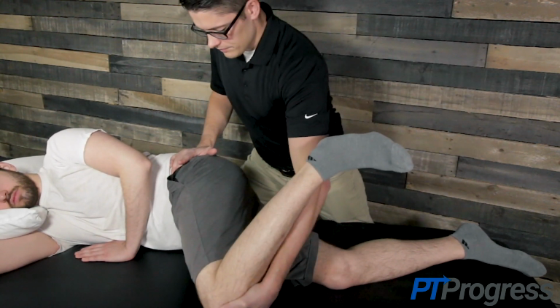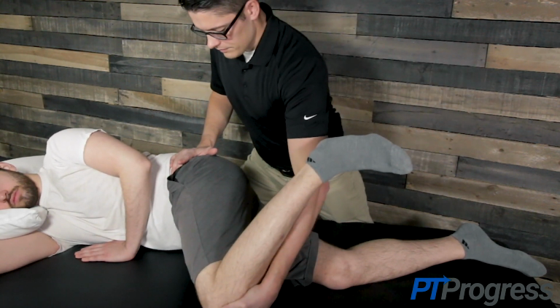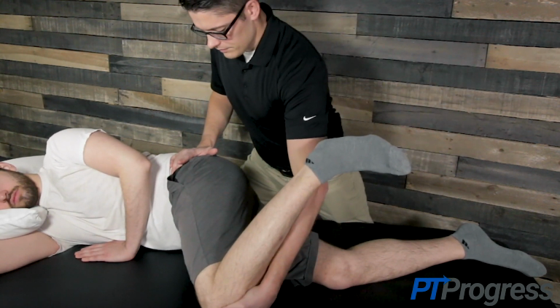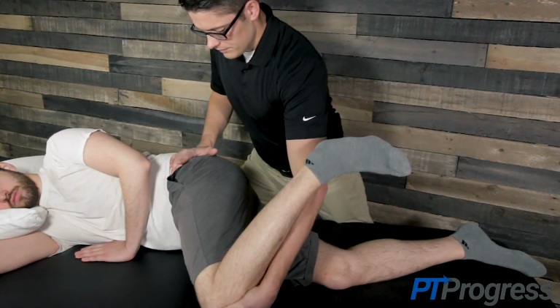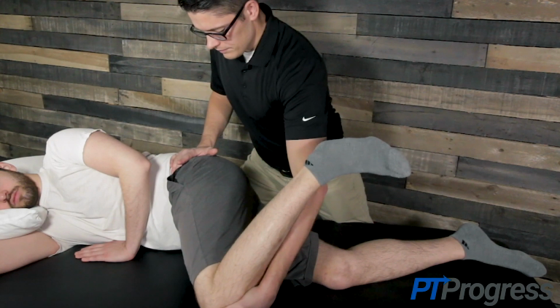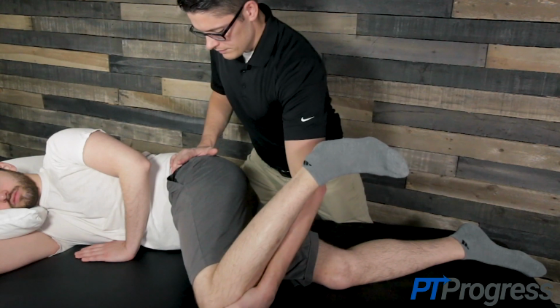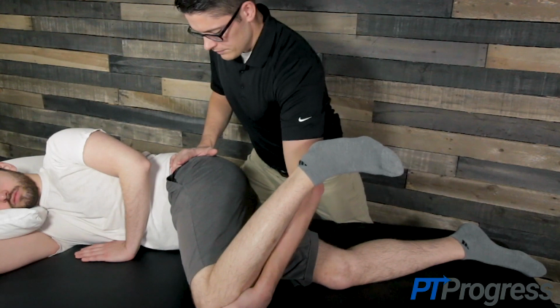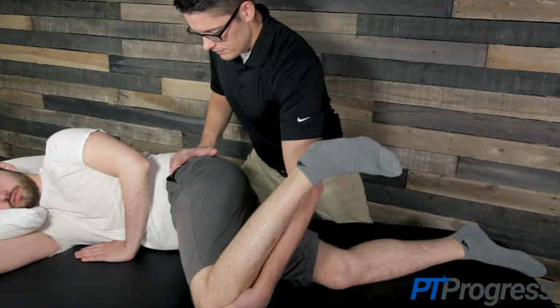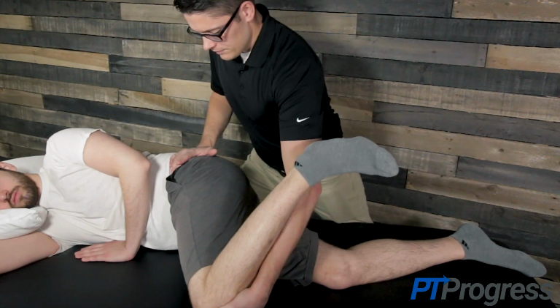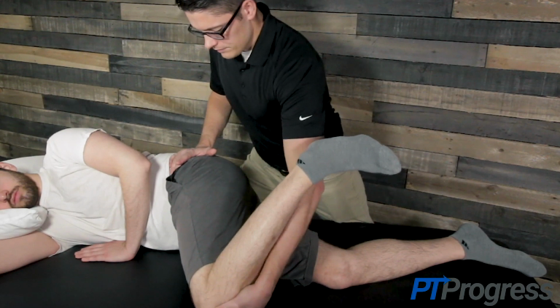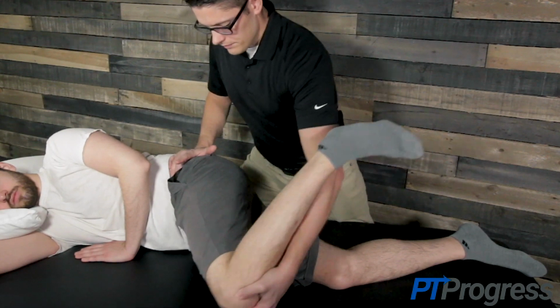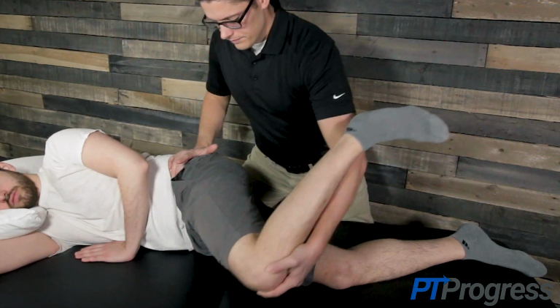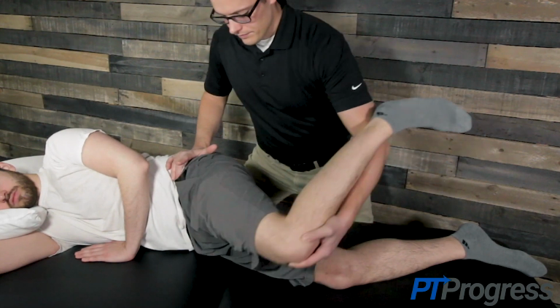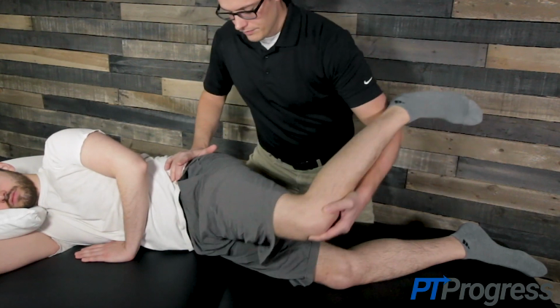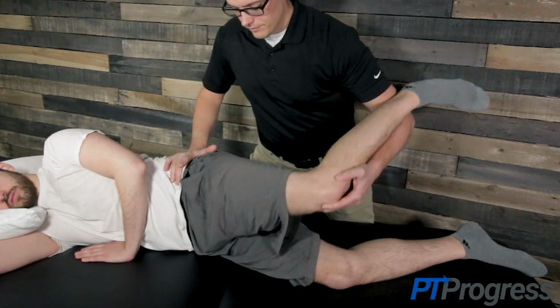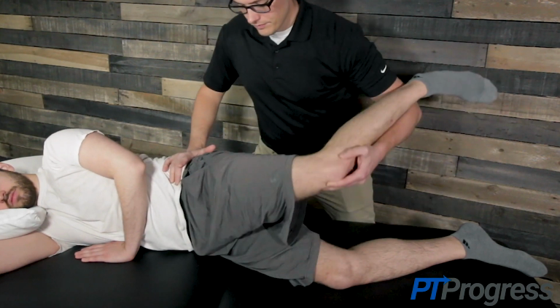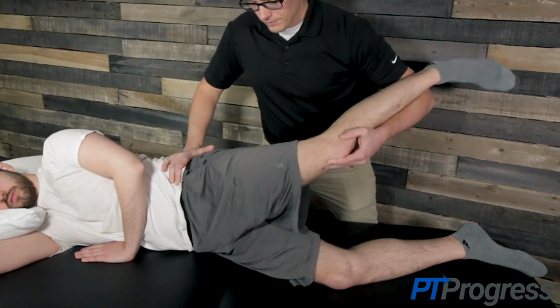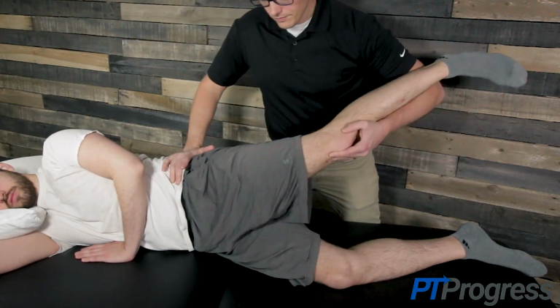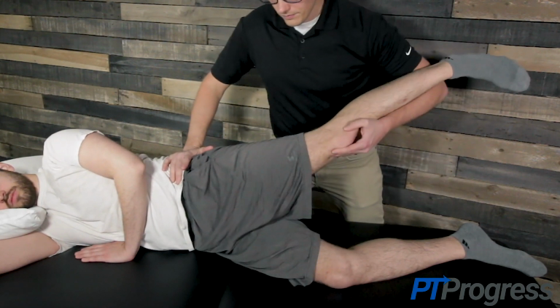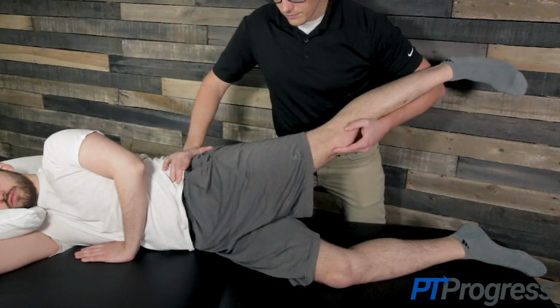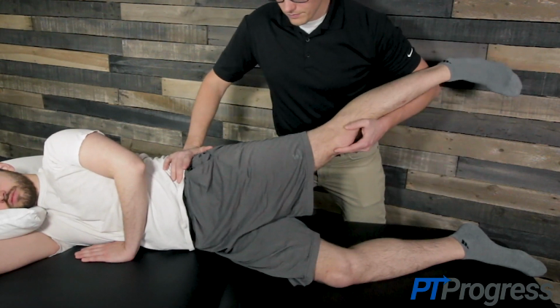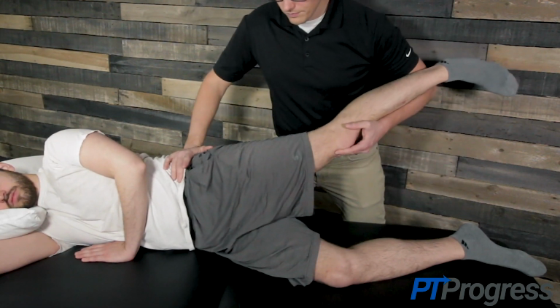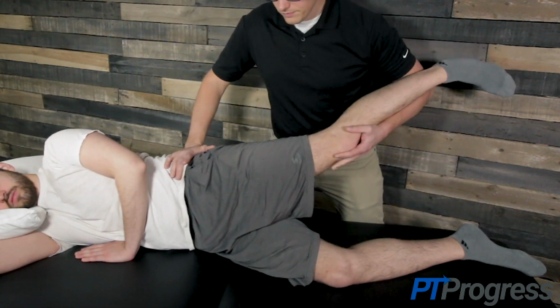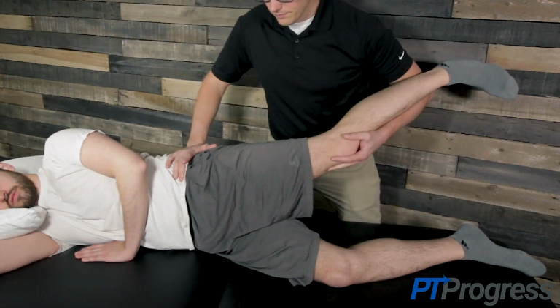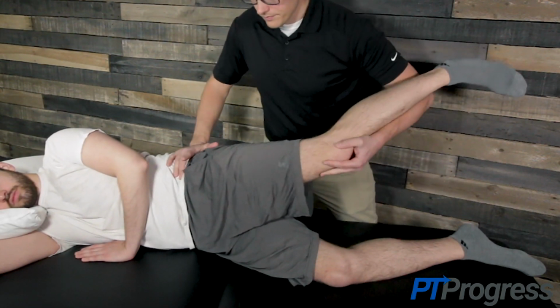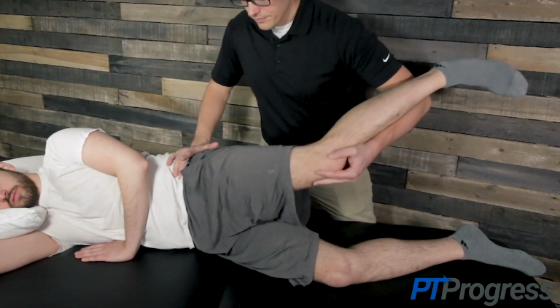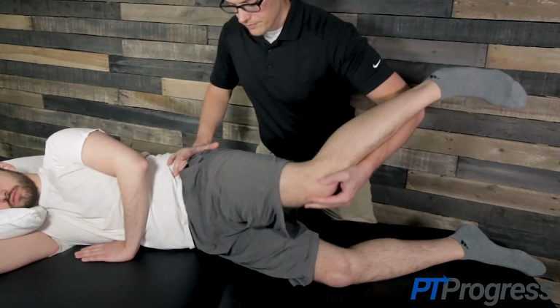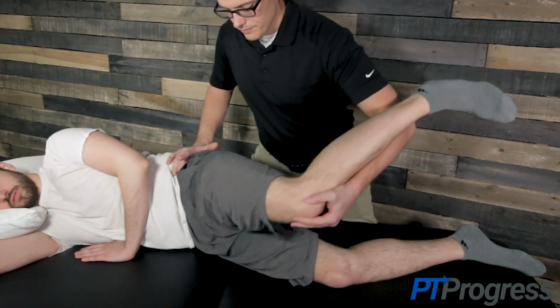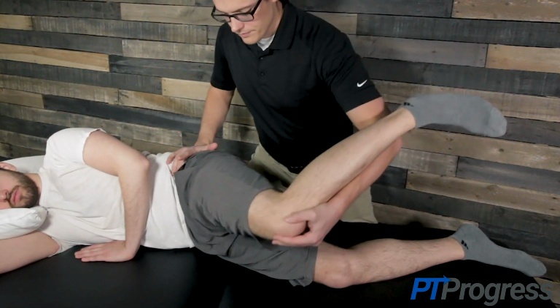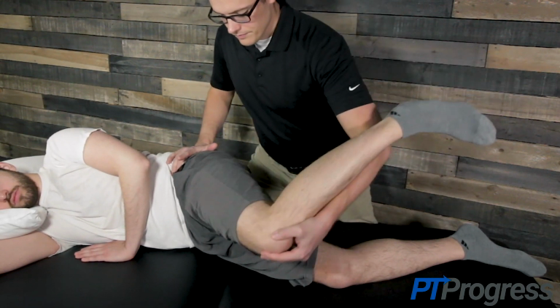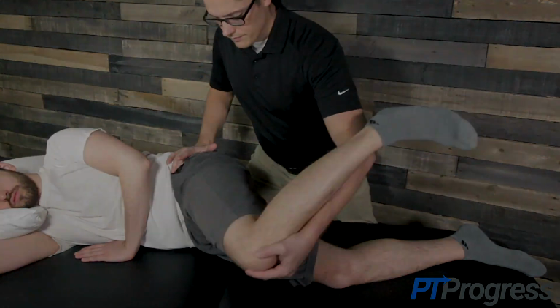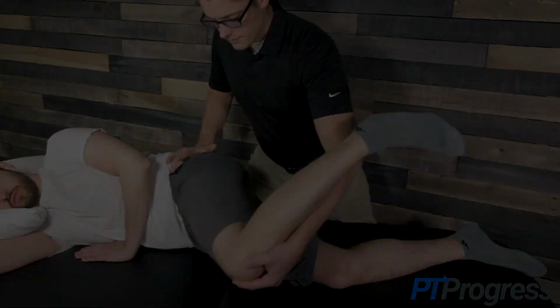The test is considered positive if the patient complains of pain in the buttocks or experiences pain radiating down the back of the leg.